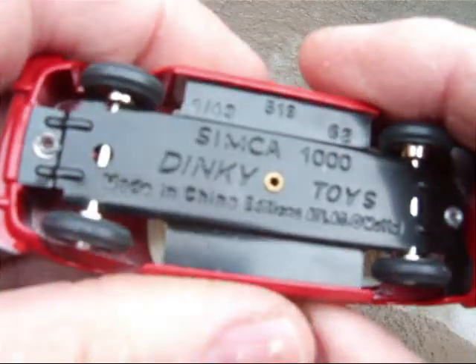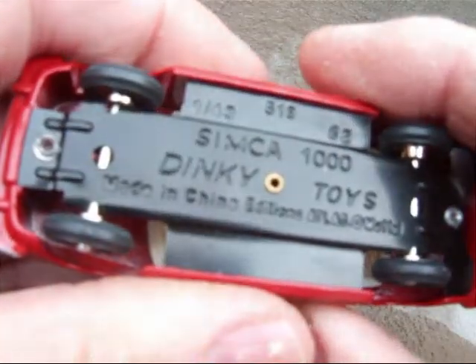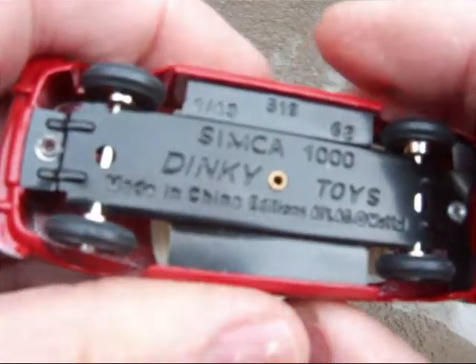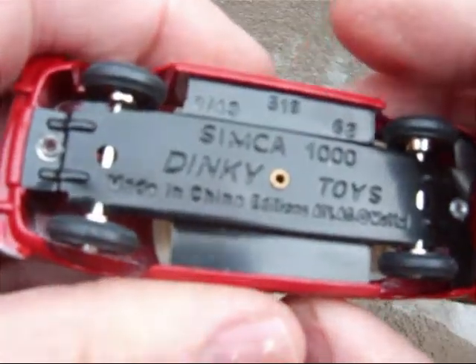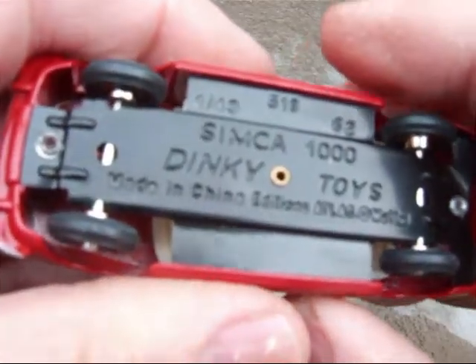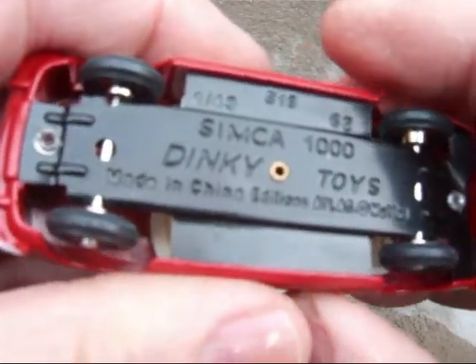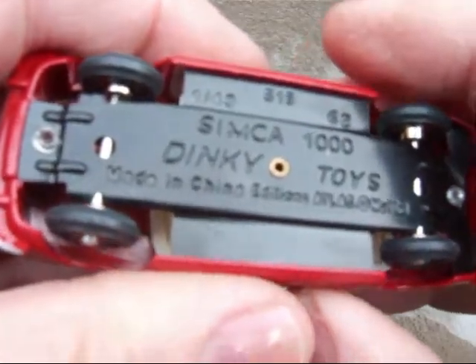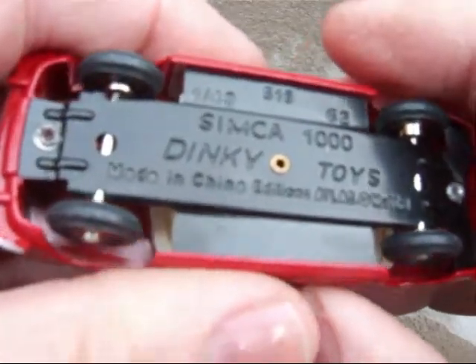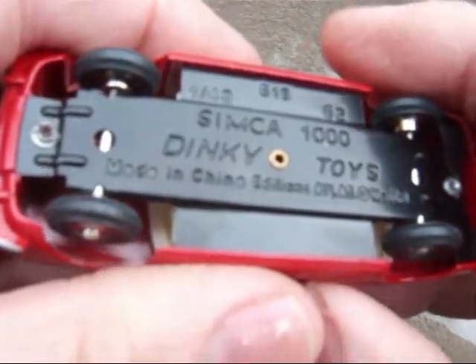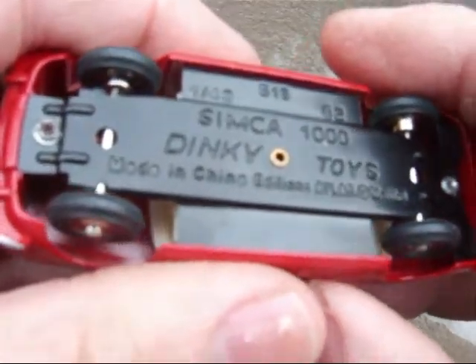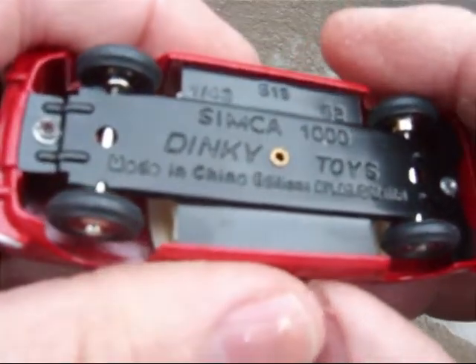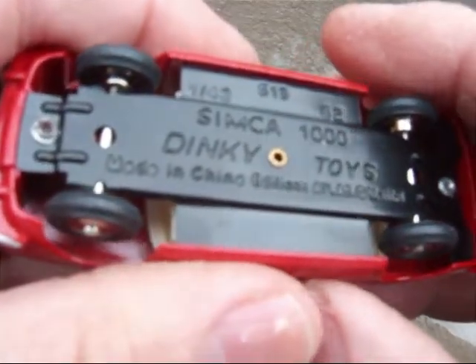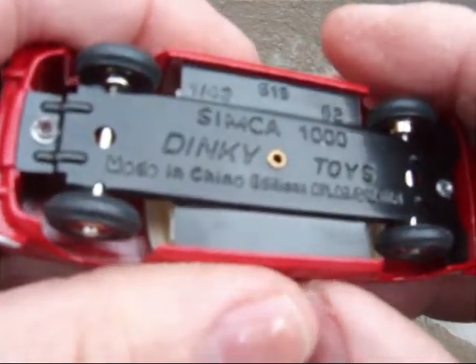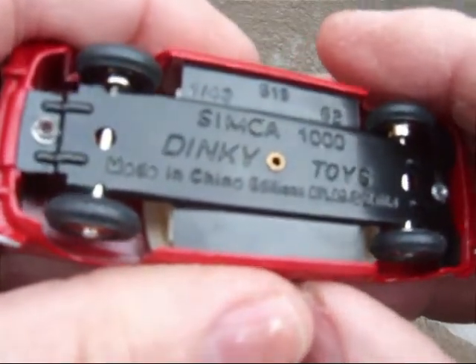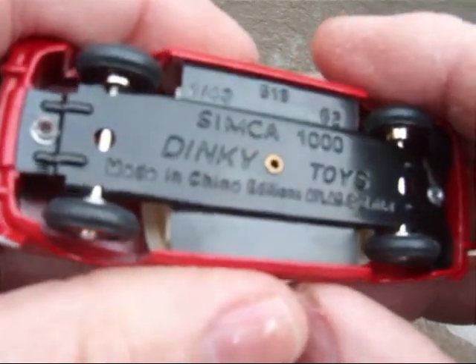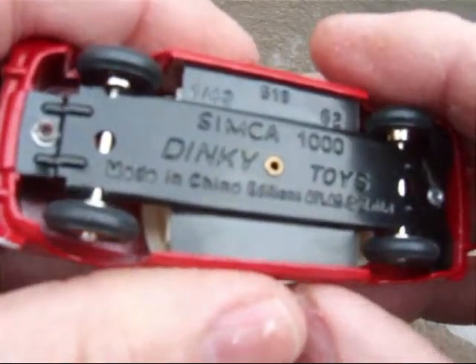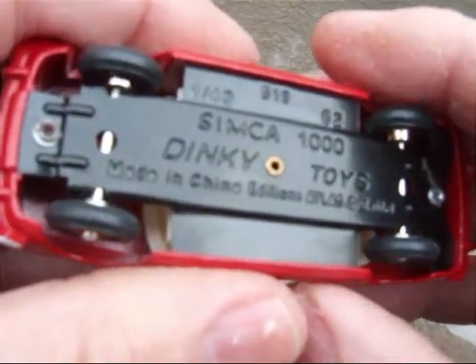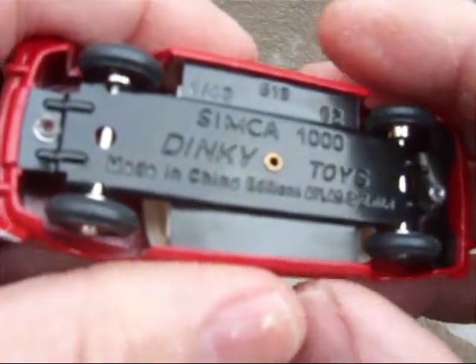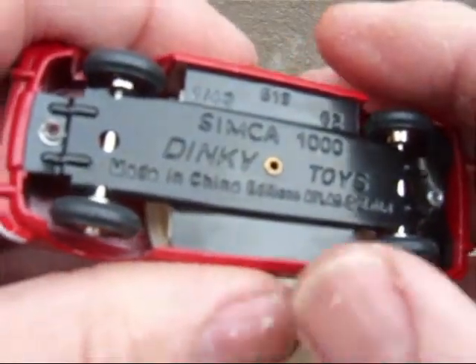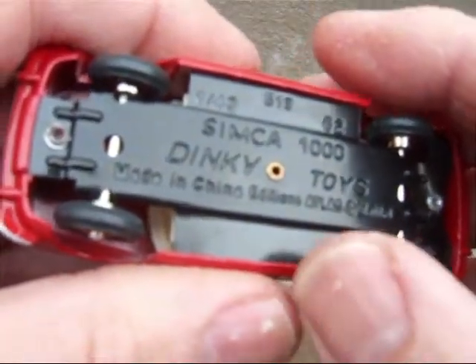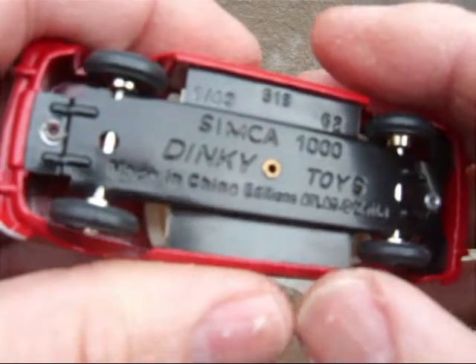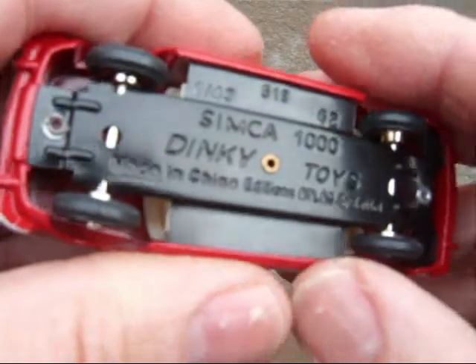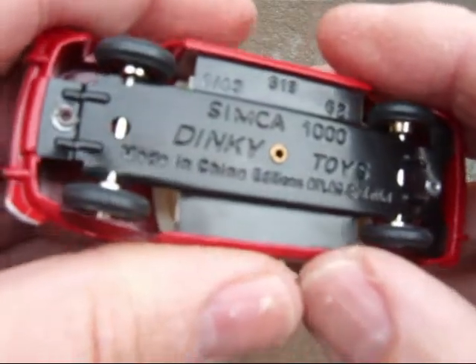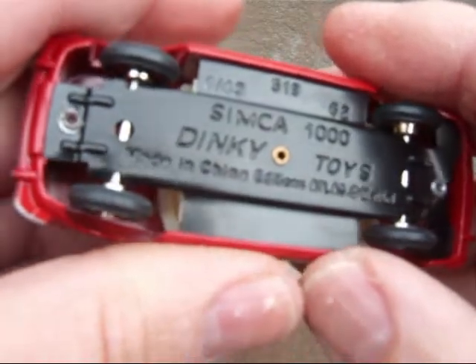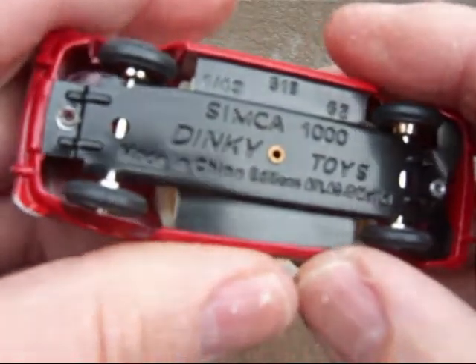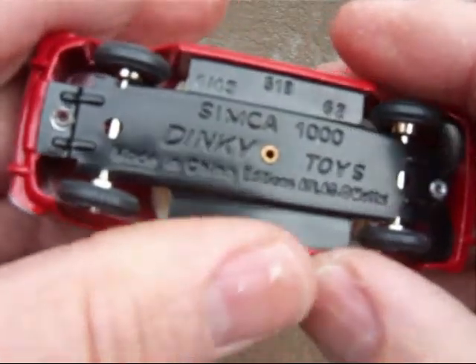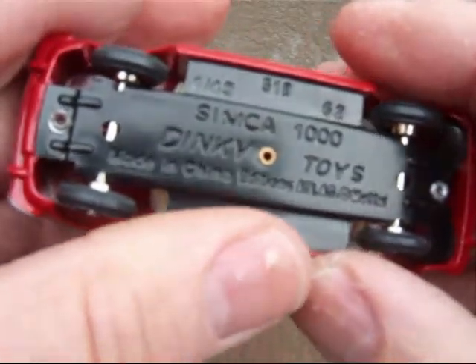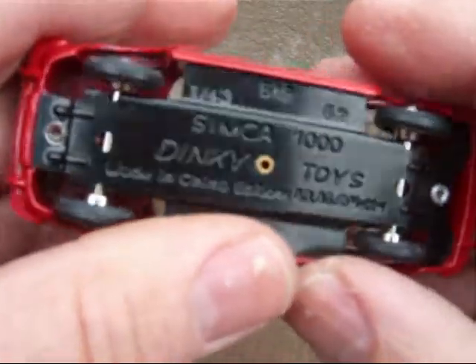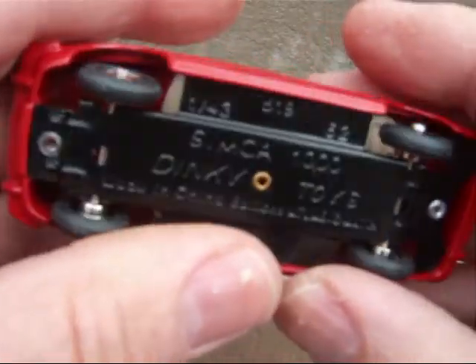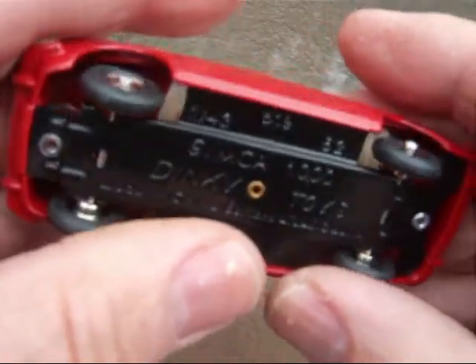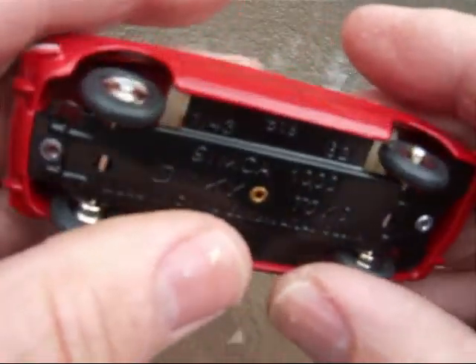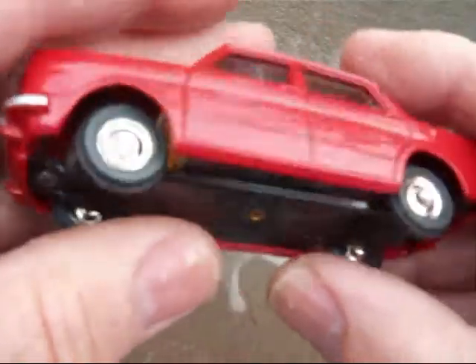Simca 1000 Dinky Toys, and of course made in China — Atlas.